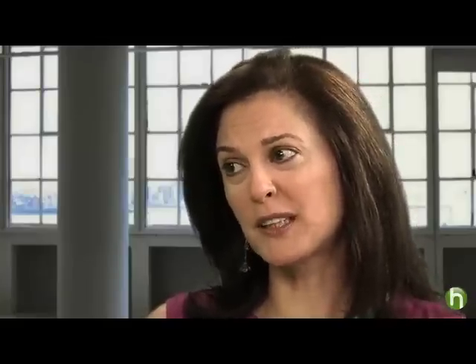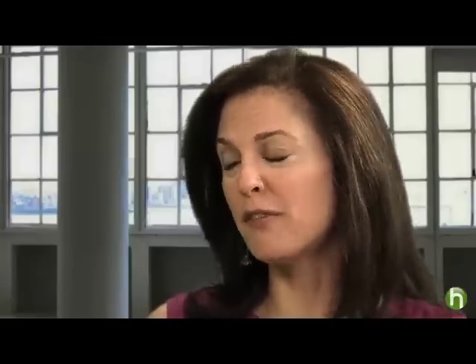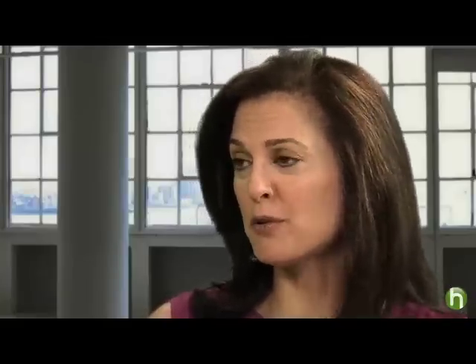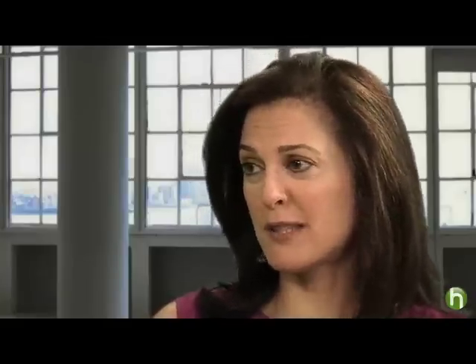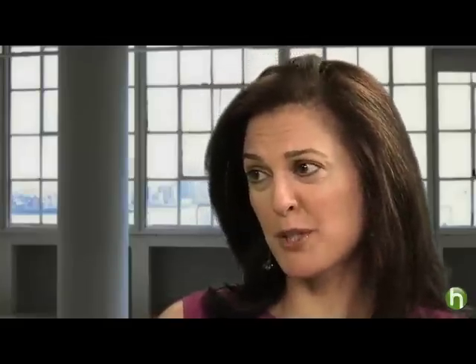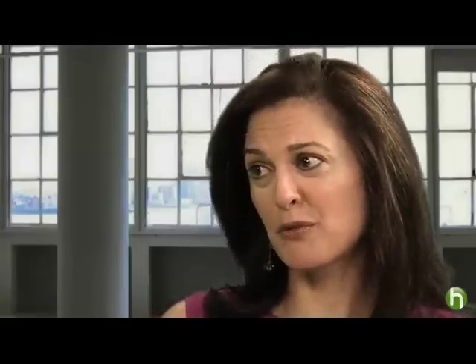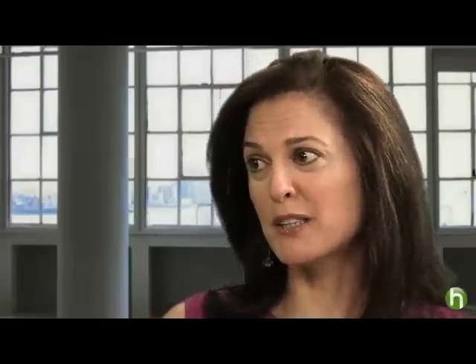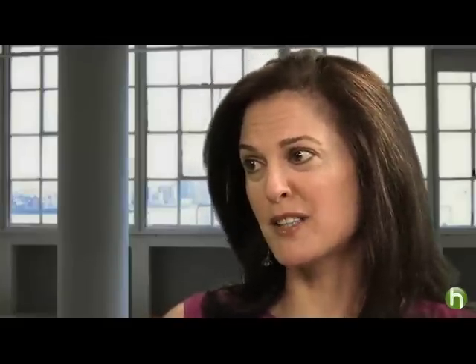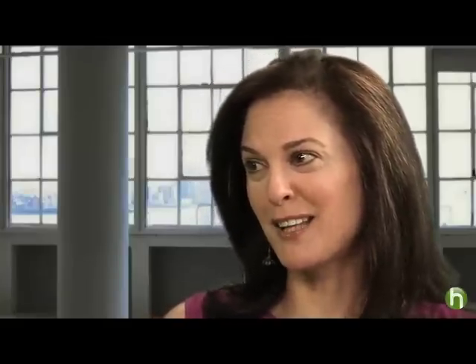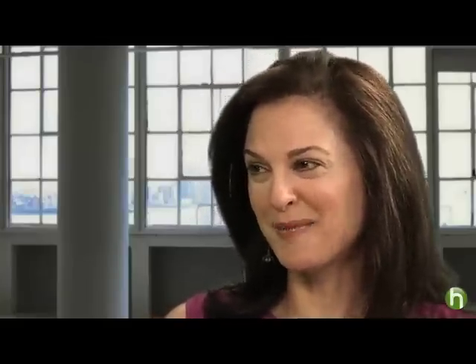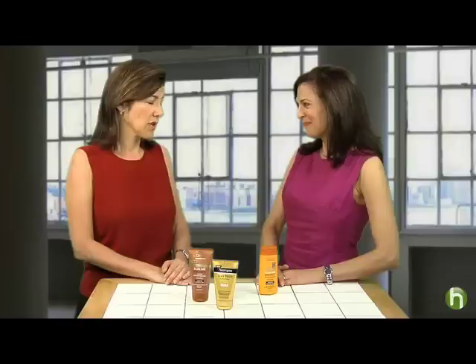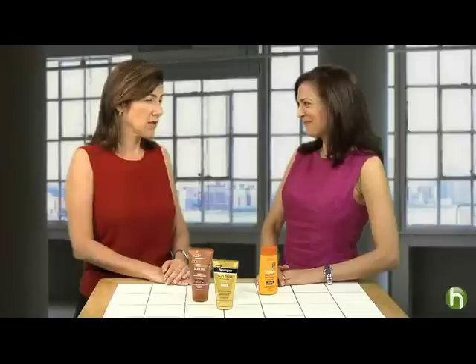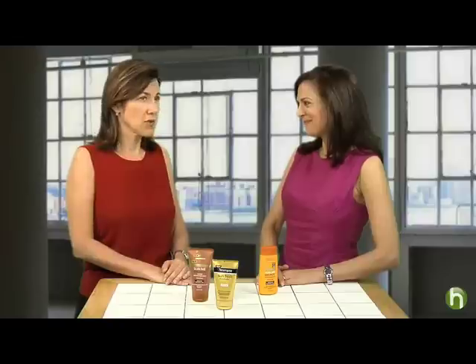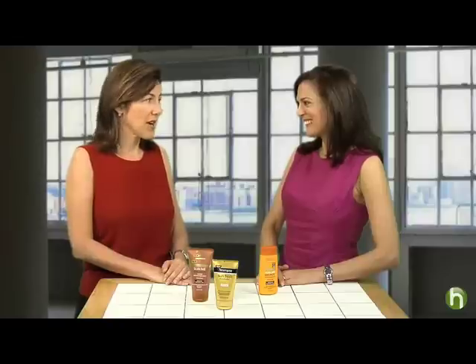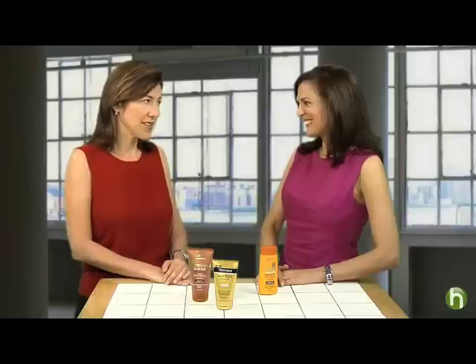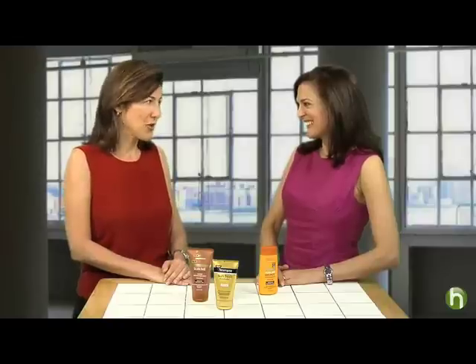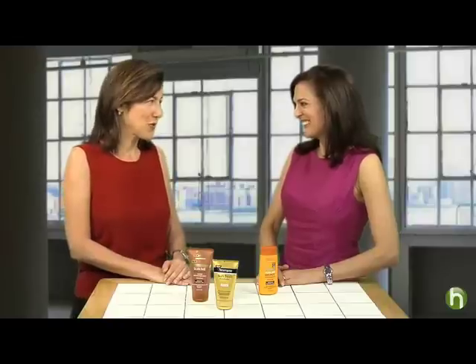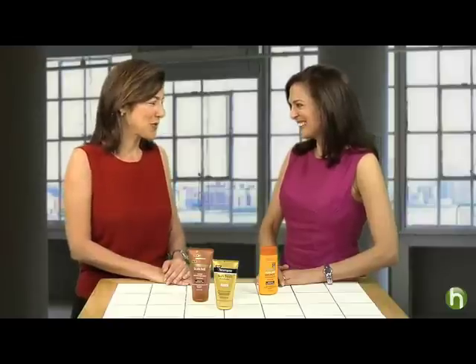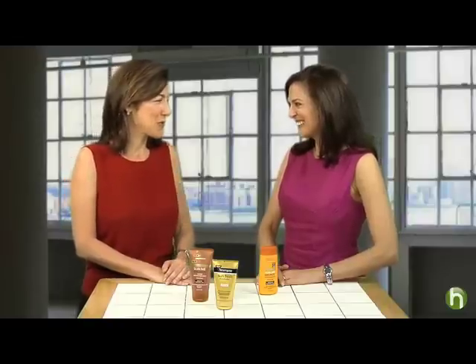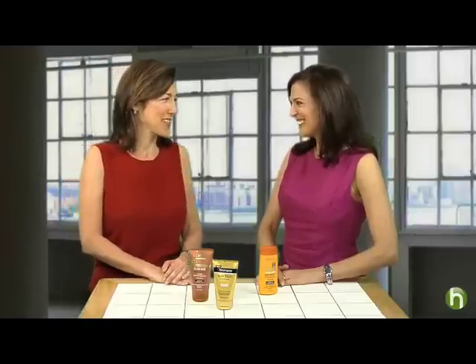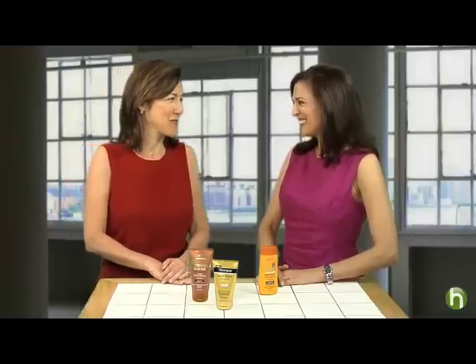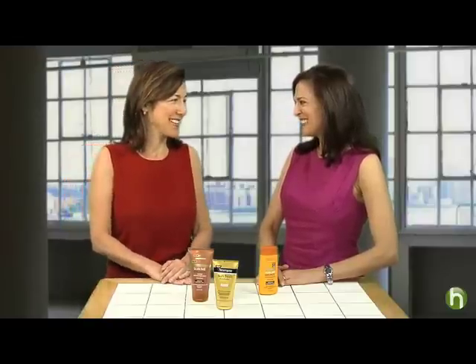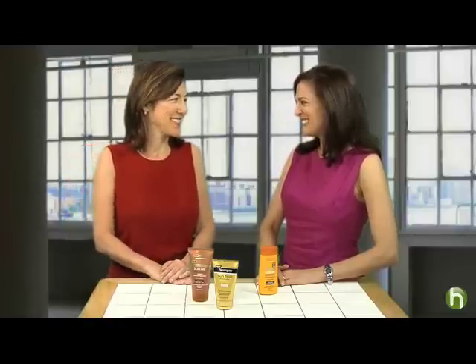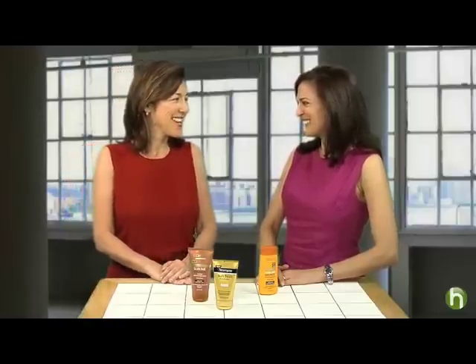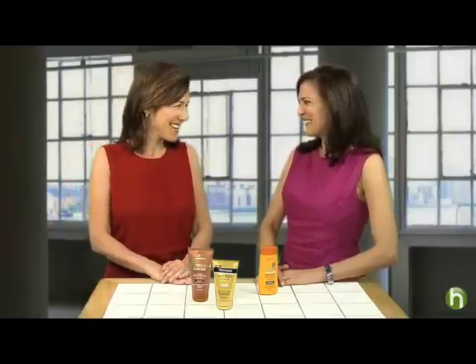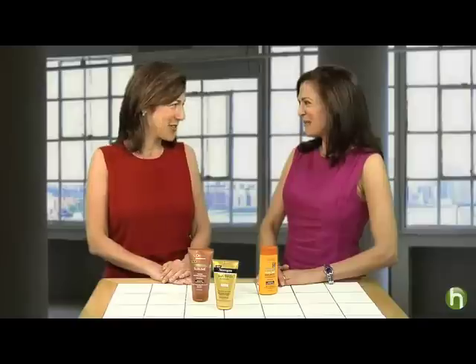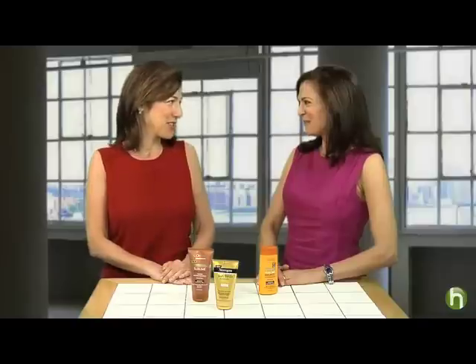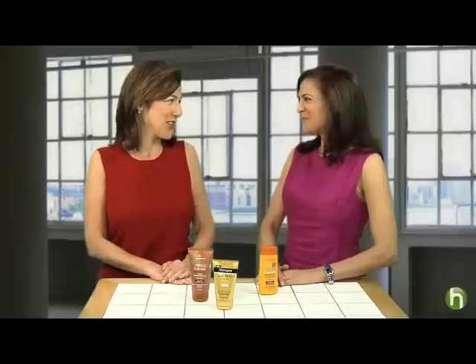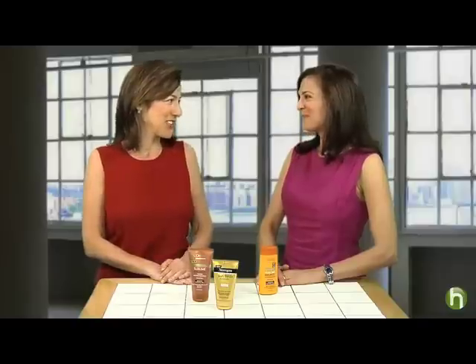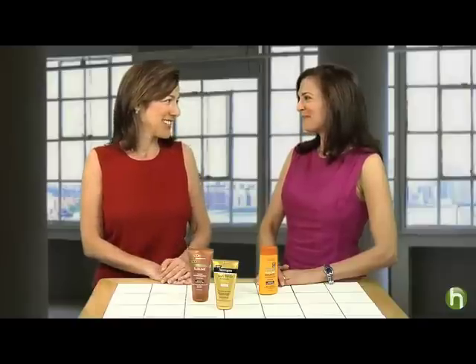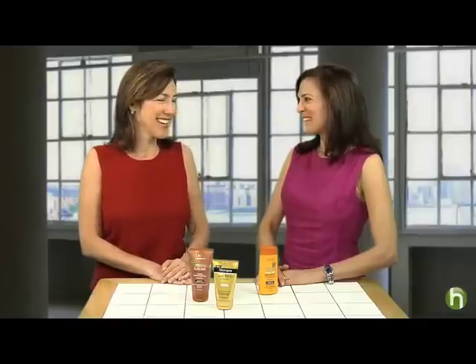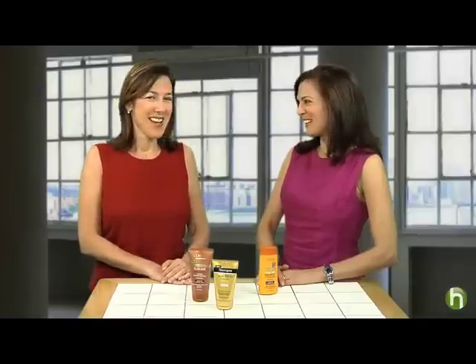You definitely have to use sunscreen and reapply it on a regular basis to make sure you protect your skin from those damaging rays of the sun. Thank you so much, Doris. For Howdini.com, I'm Lisa Birnbach.